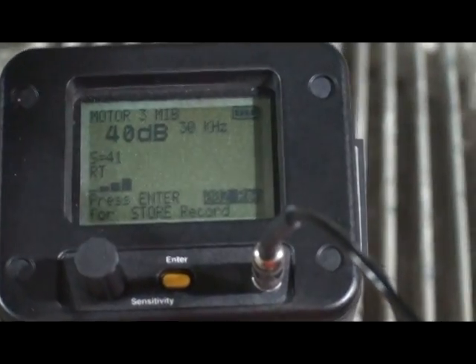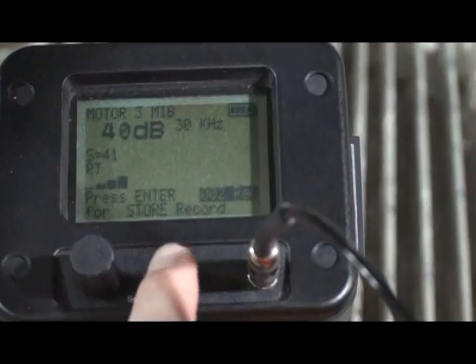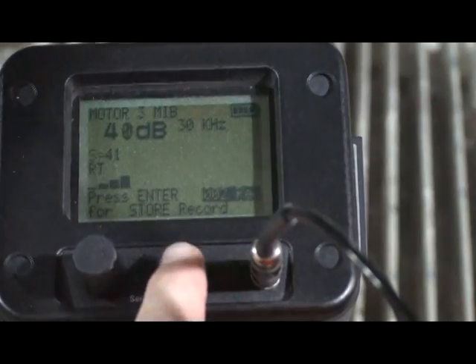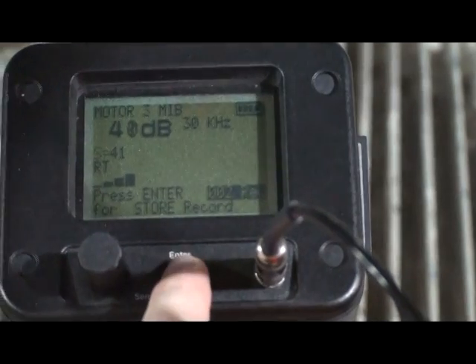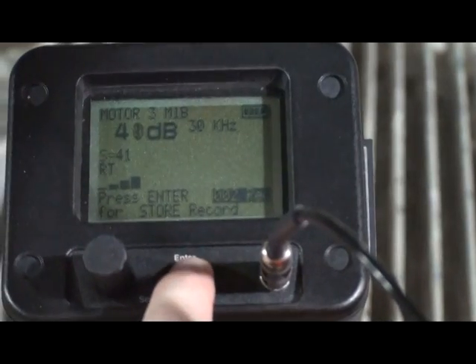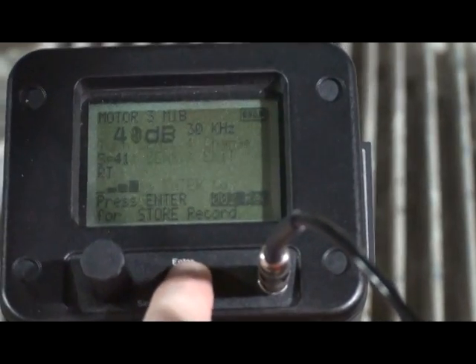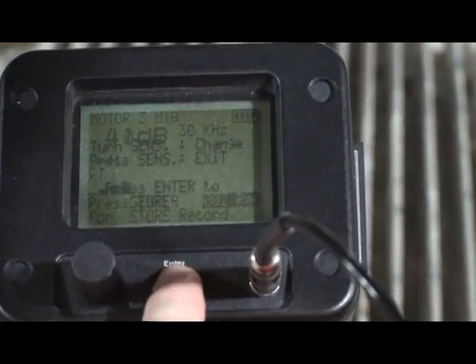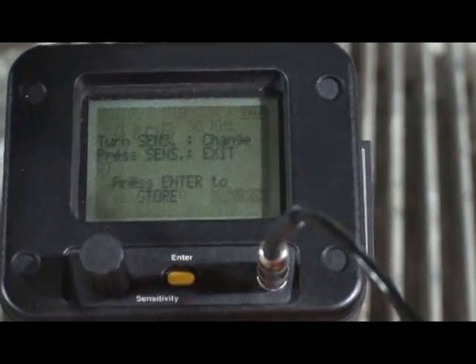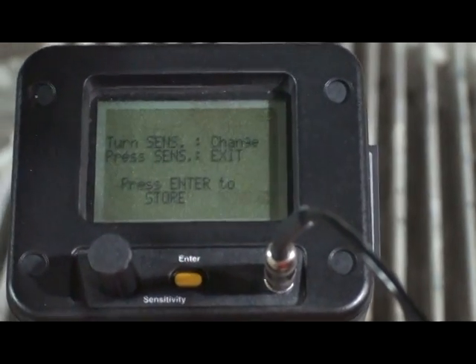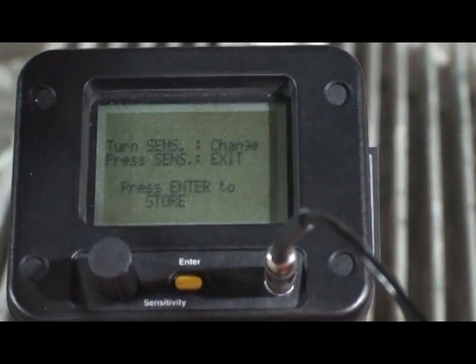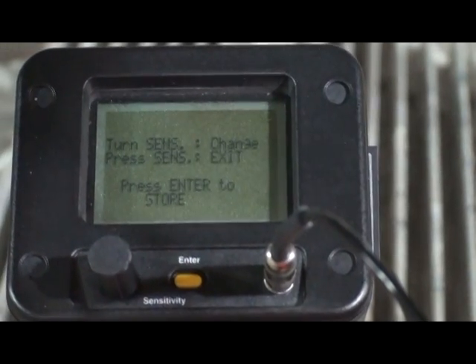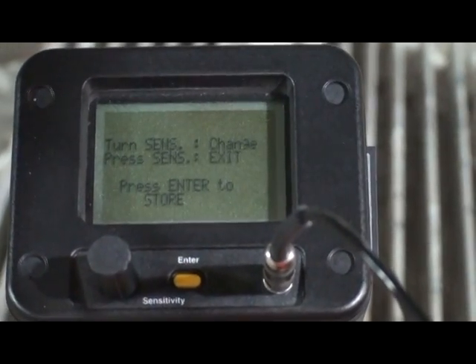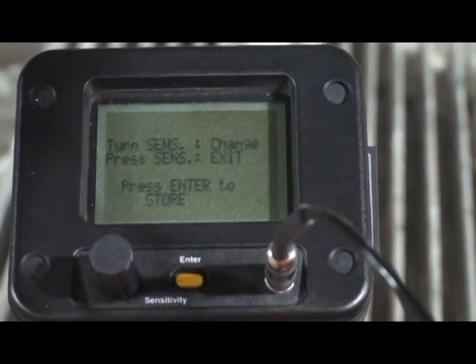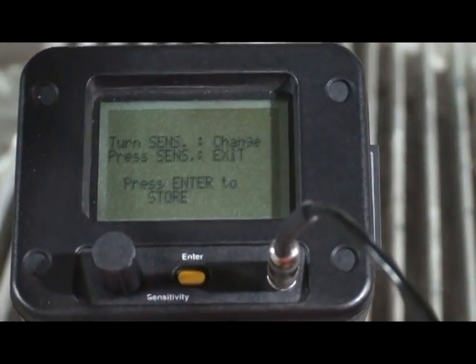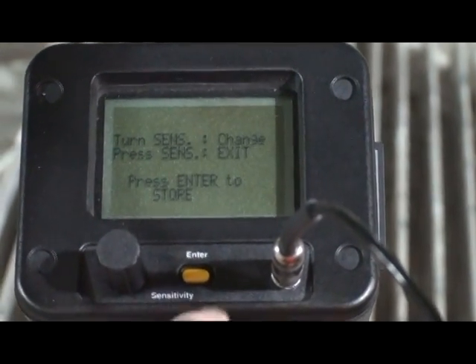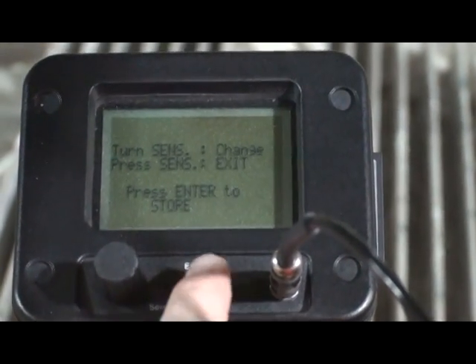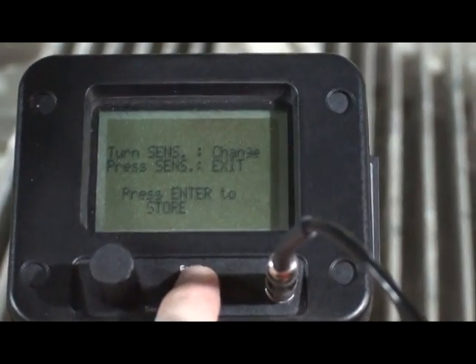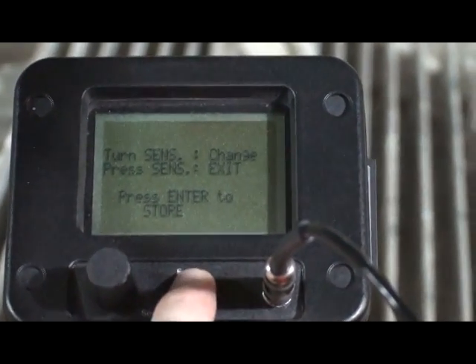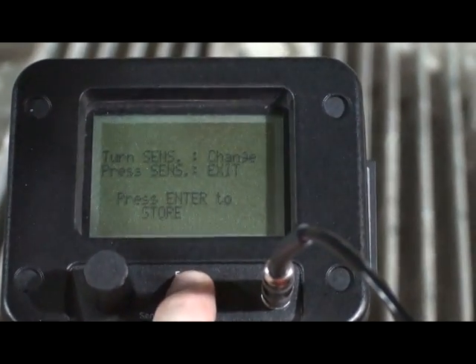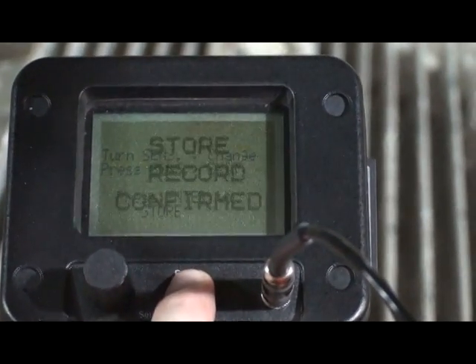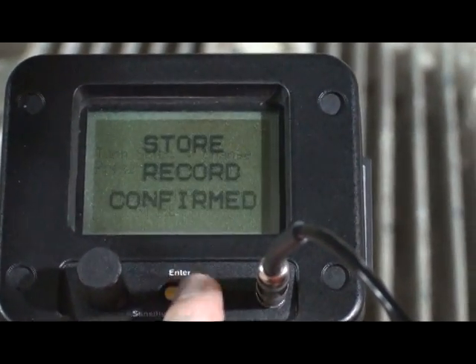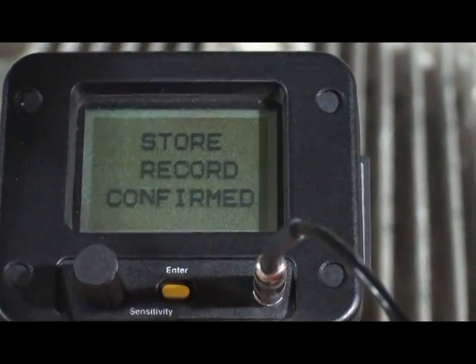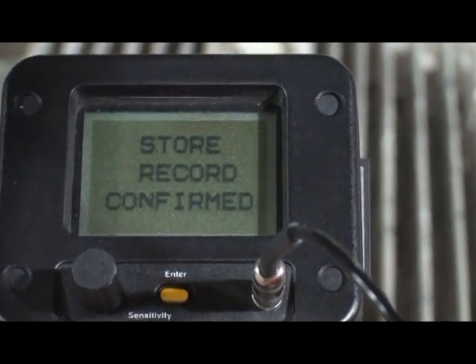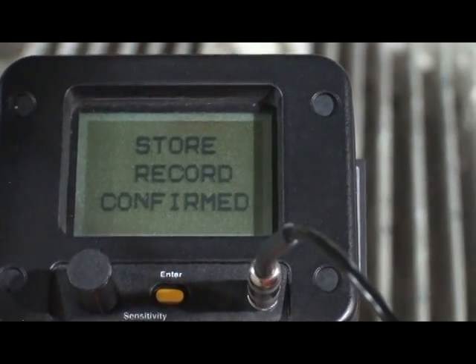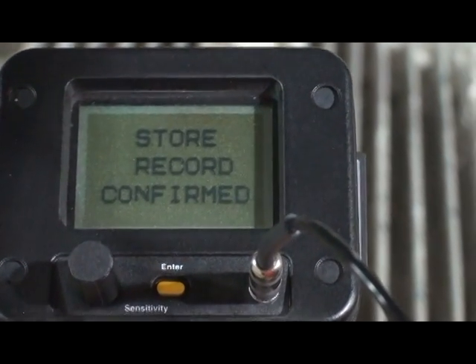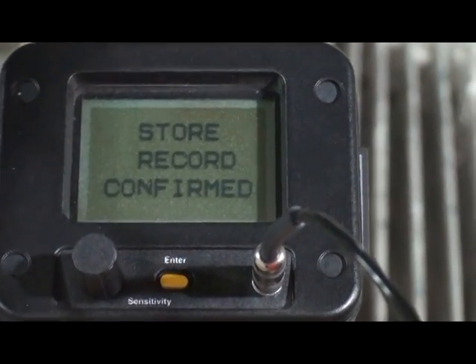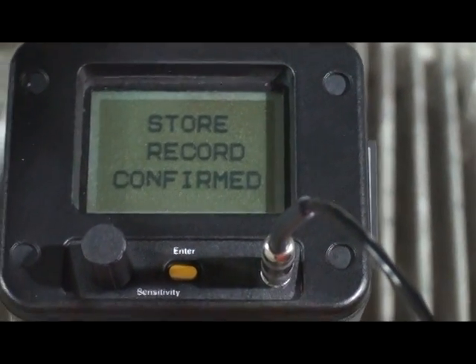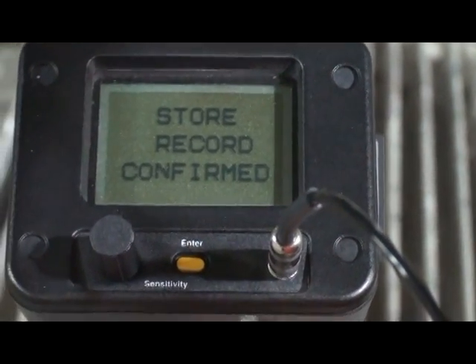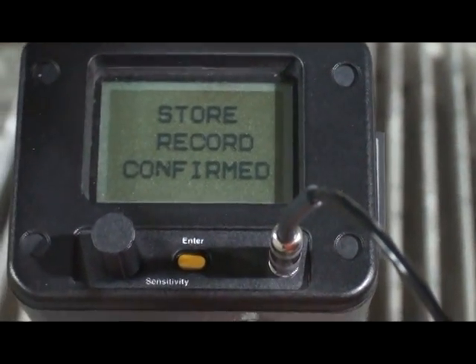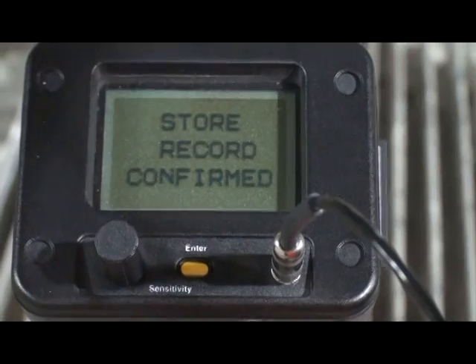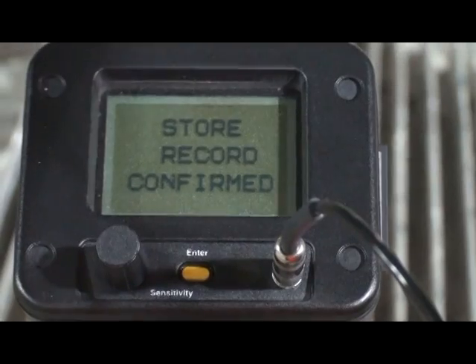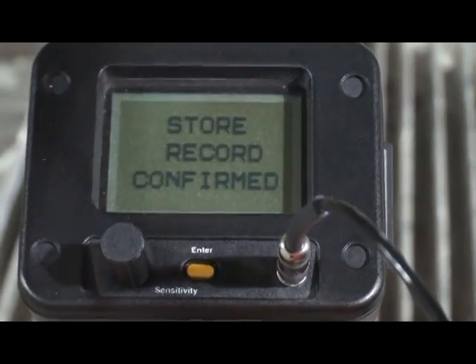Adjust the function bar to display store record. Press the yellow enter button to store your data.